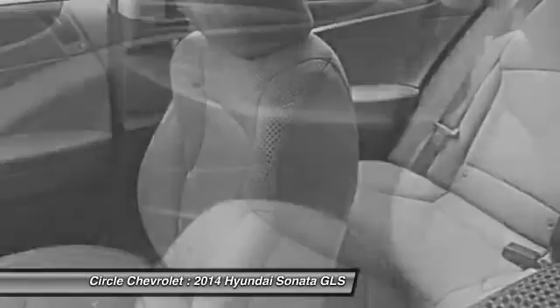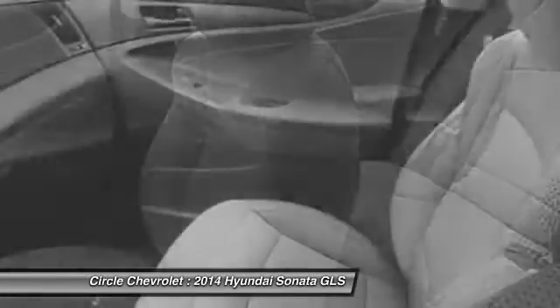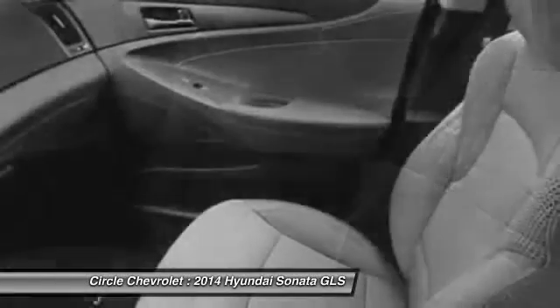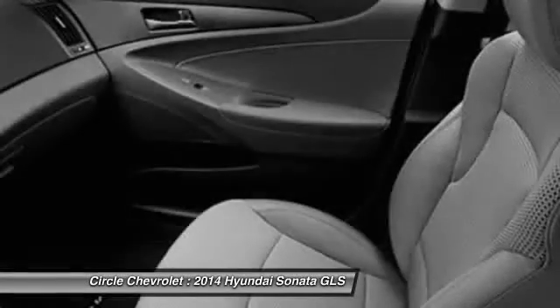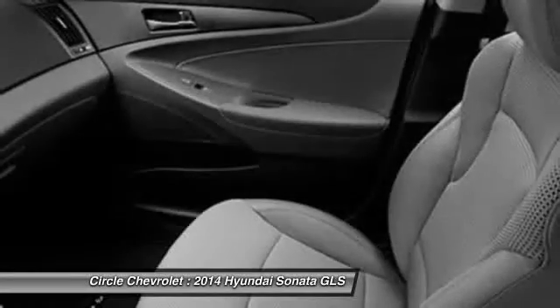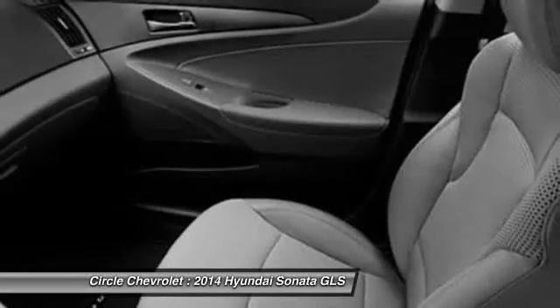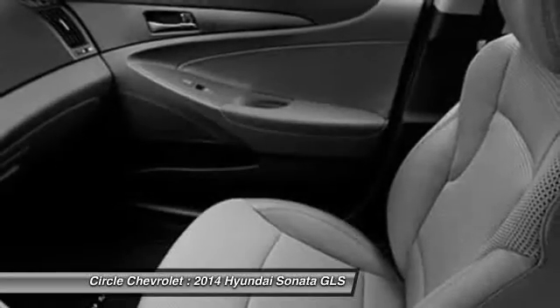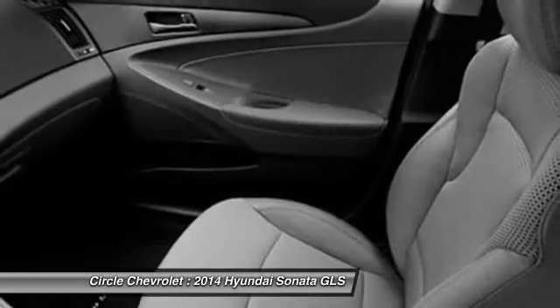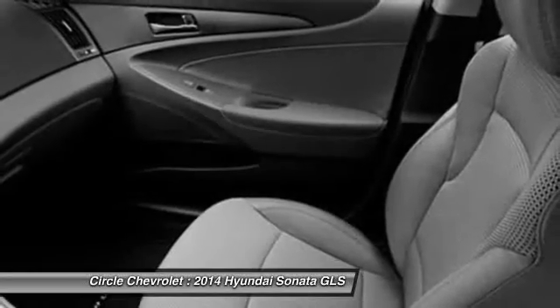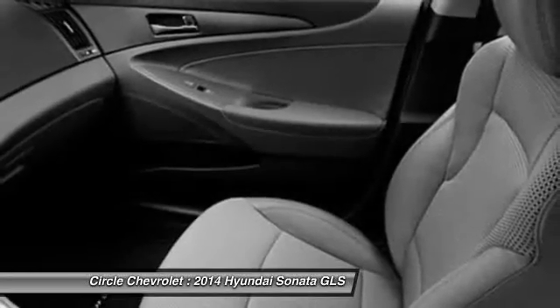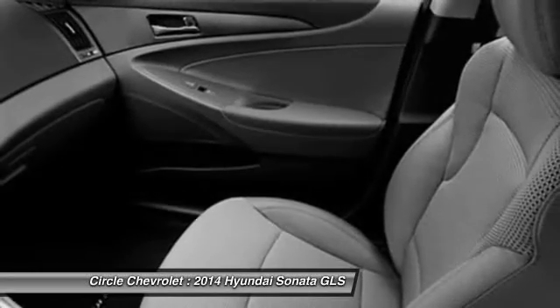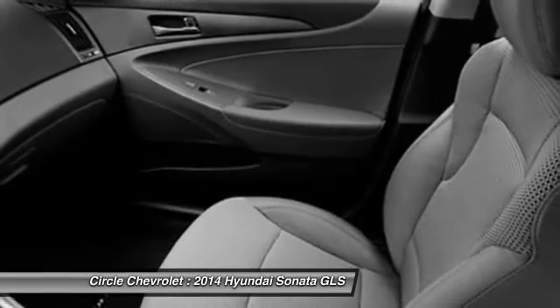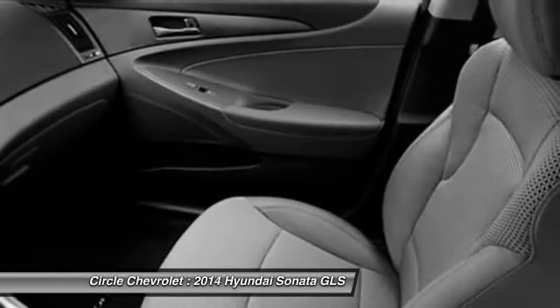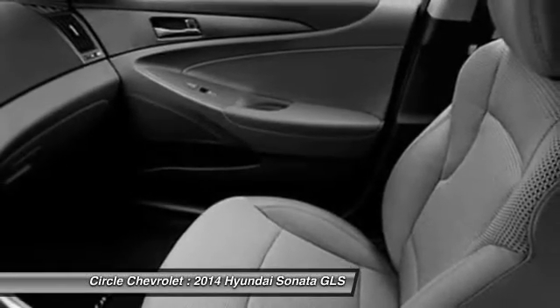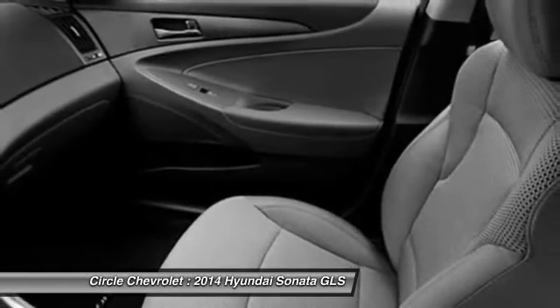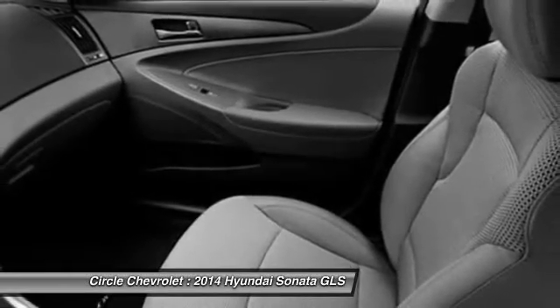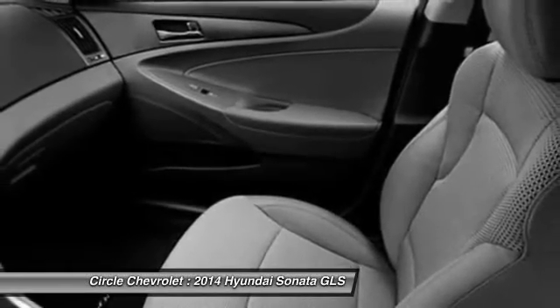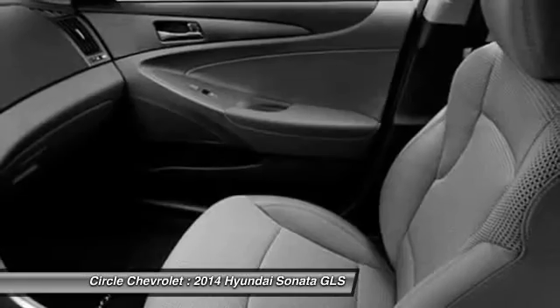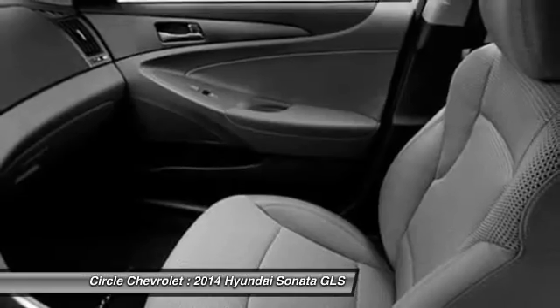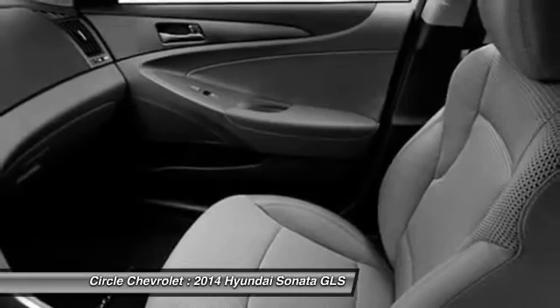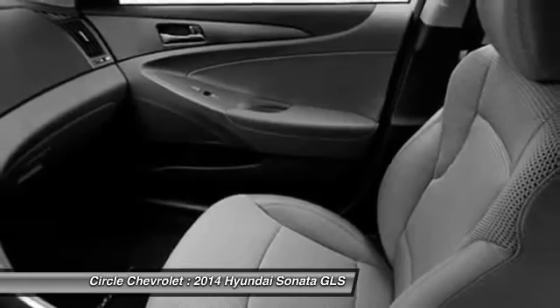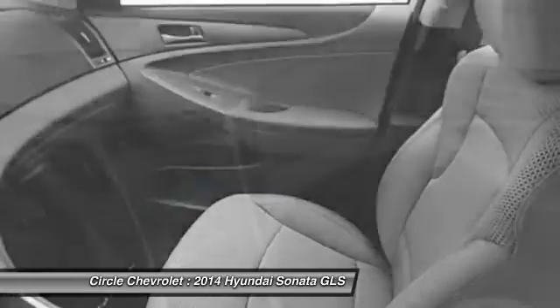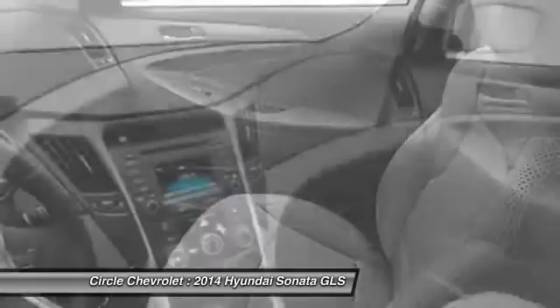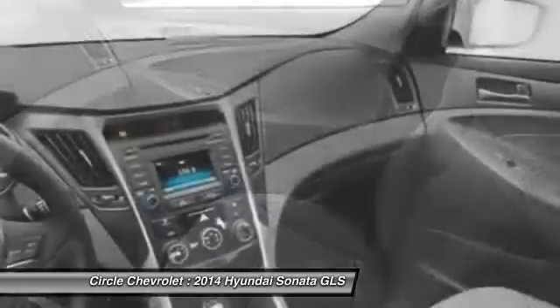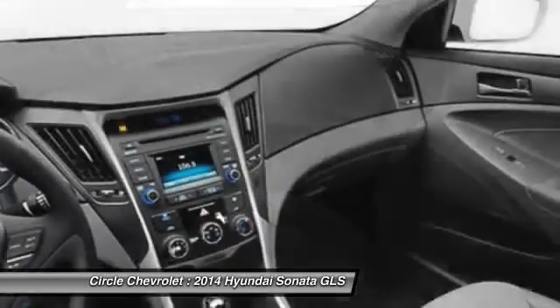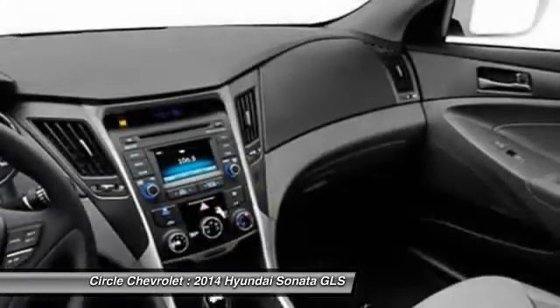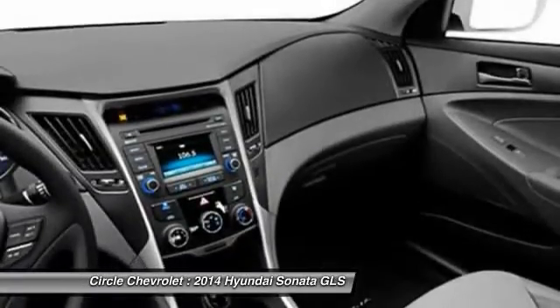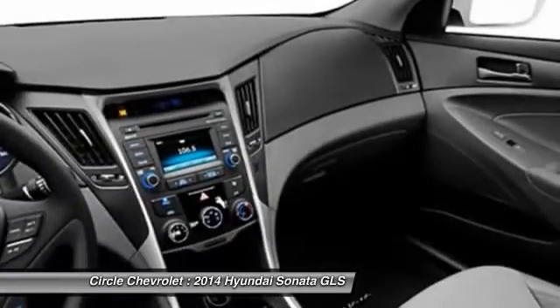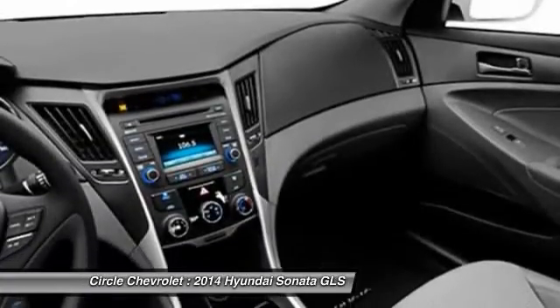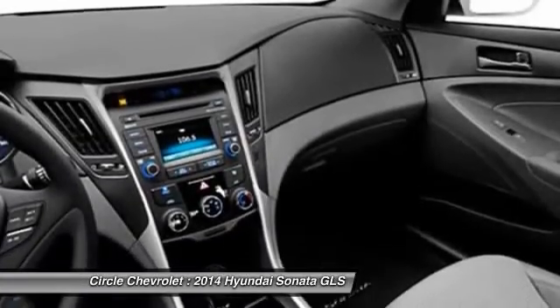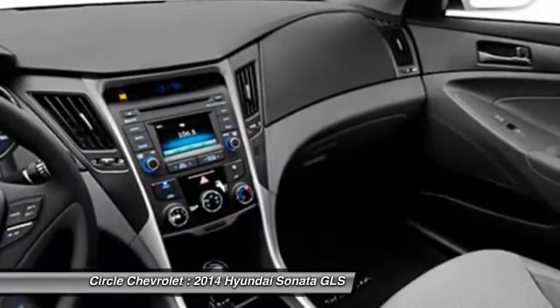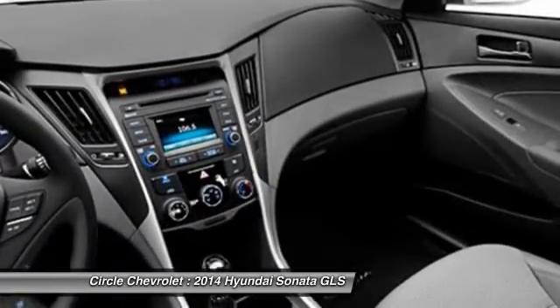Anti-theft security system, child safety locks, side airbag system, and MP3 player.